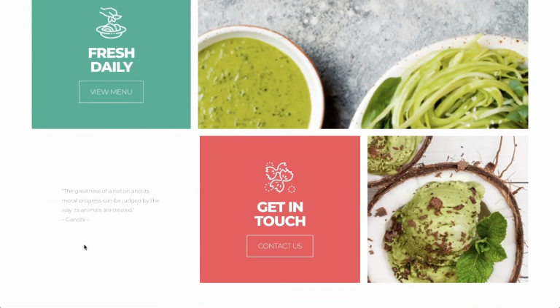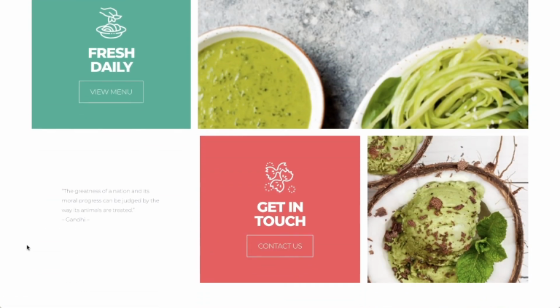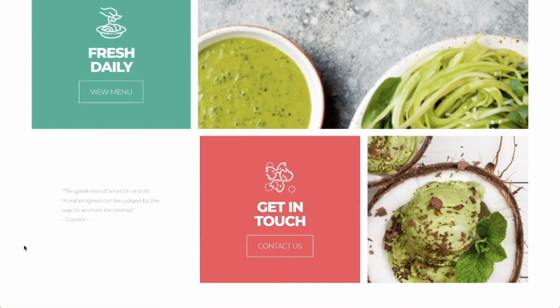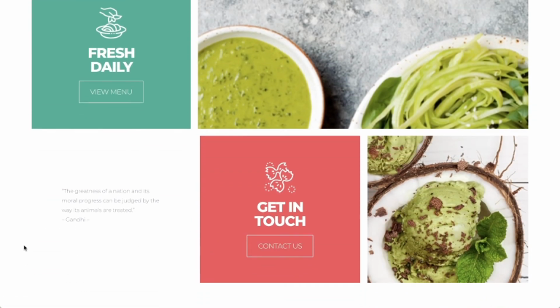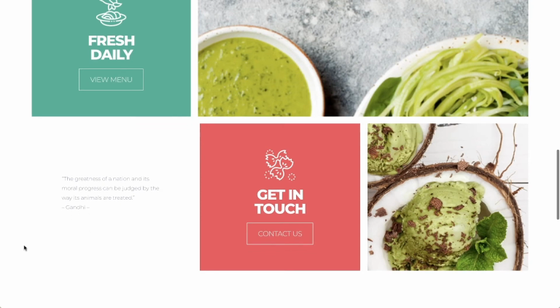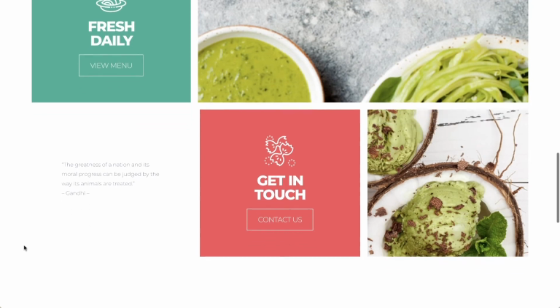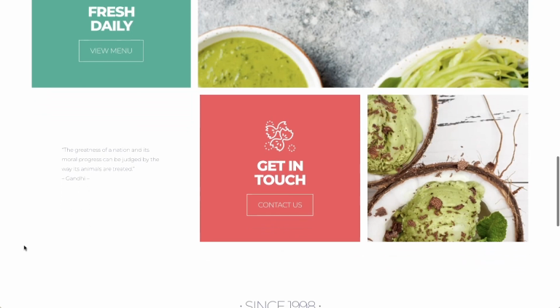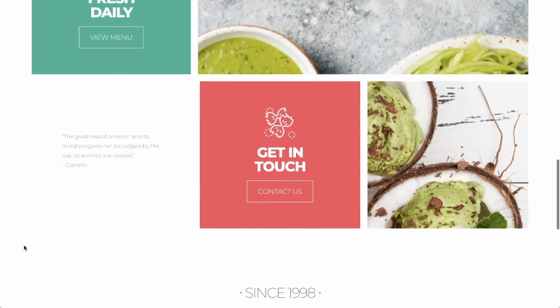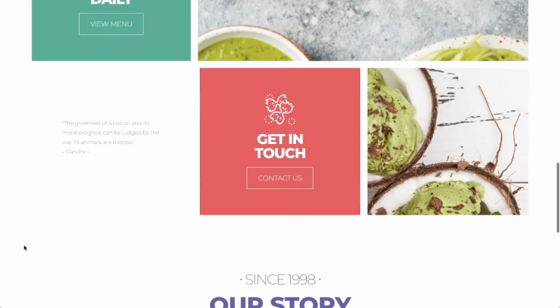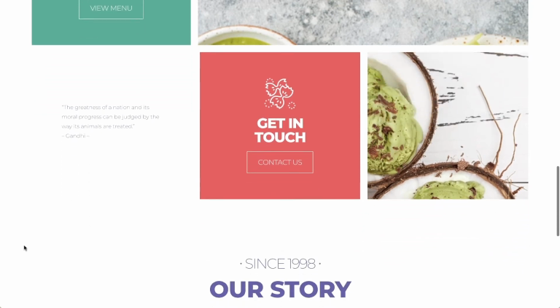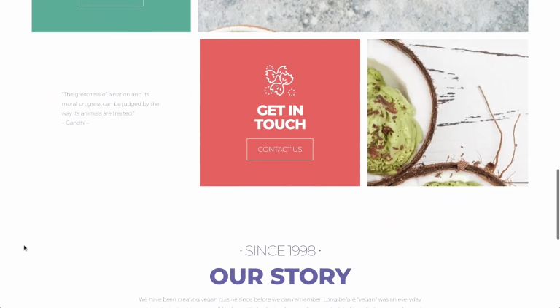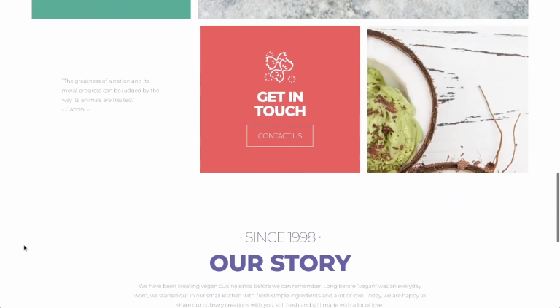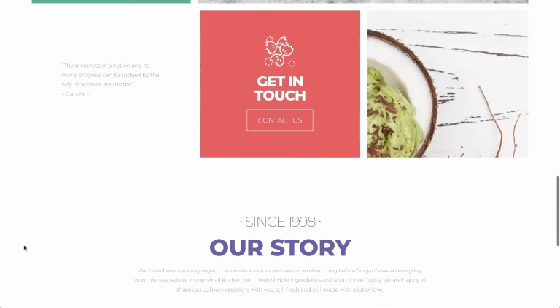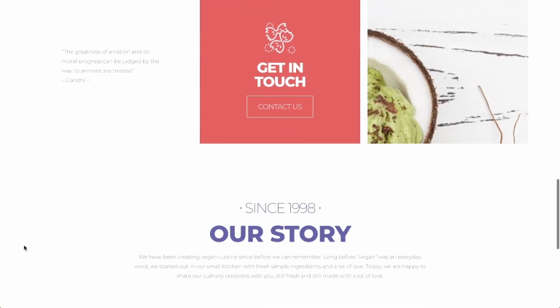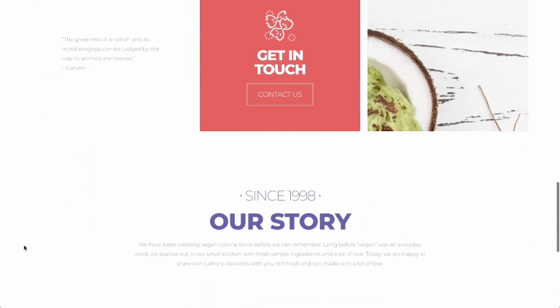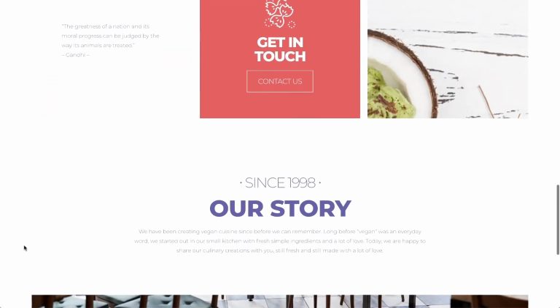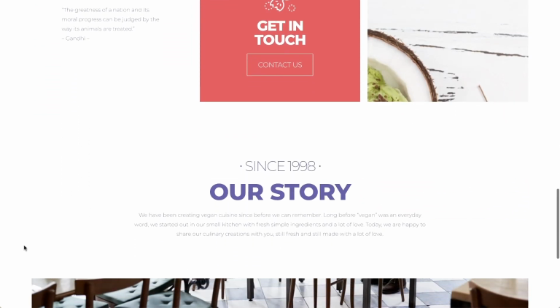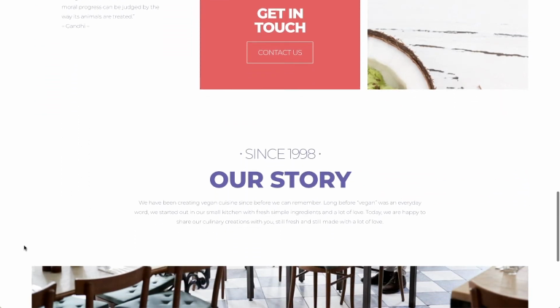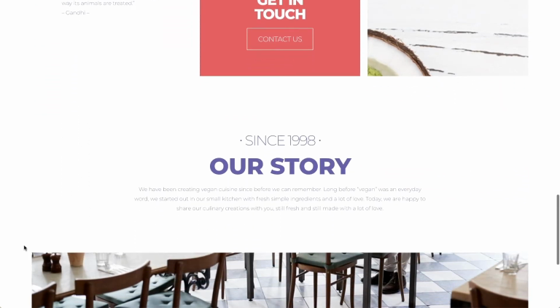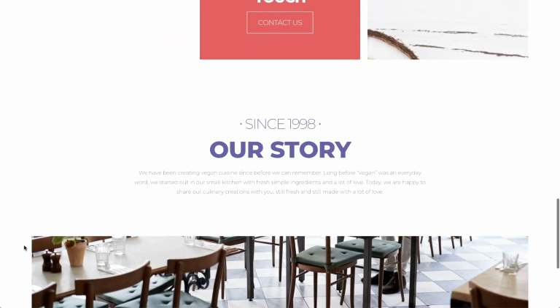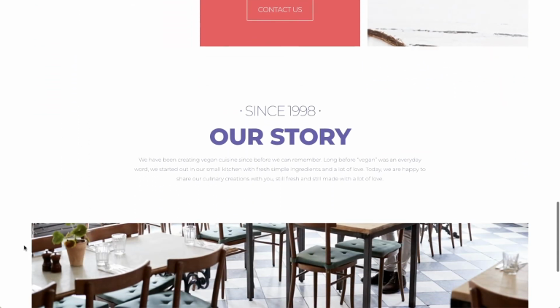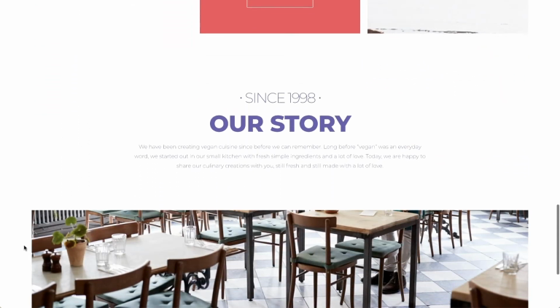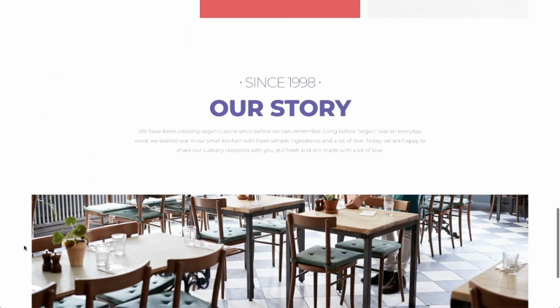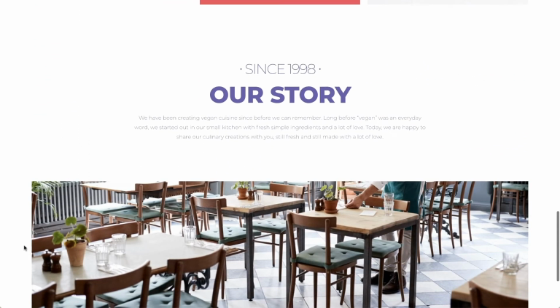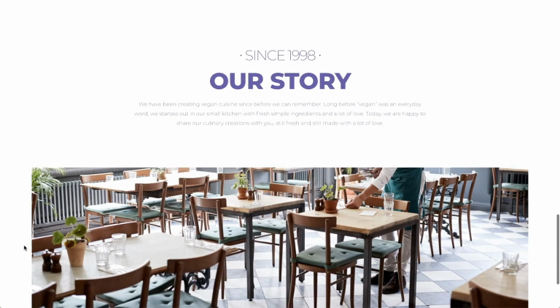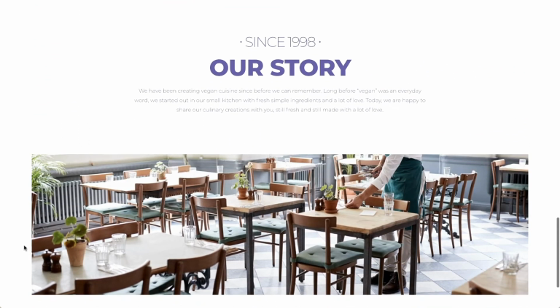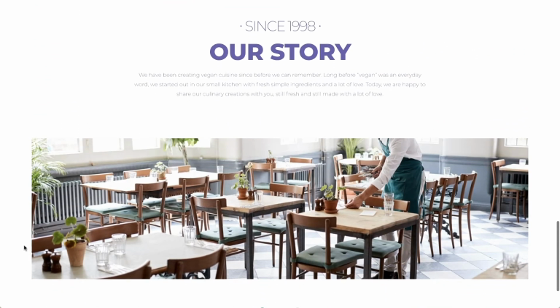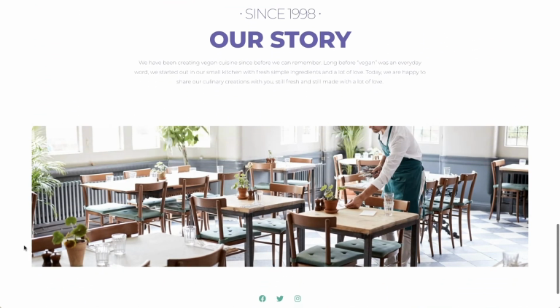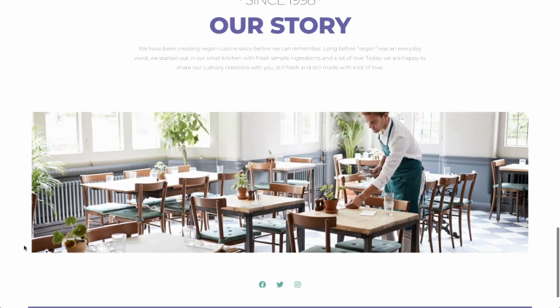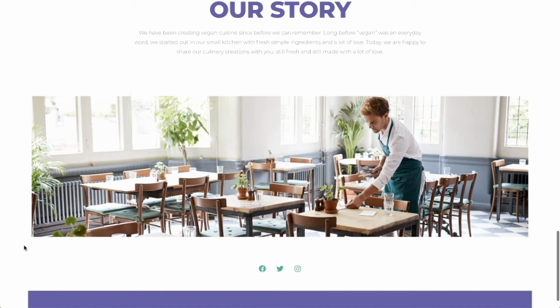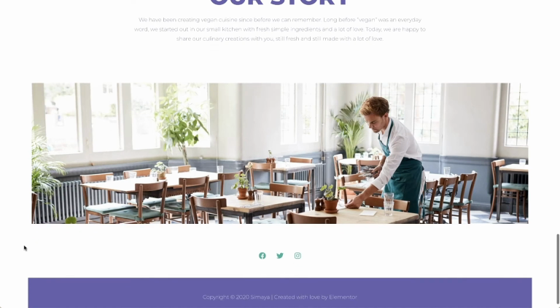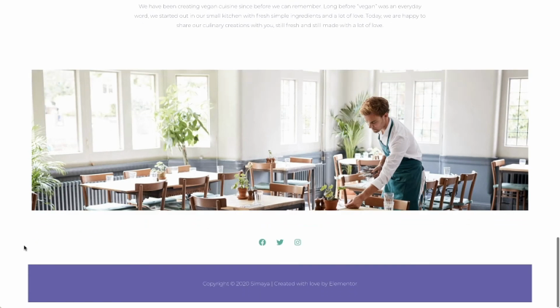And as you can see, the images are set to fixed, giving it this cool playful interaction when scrolling down the page.